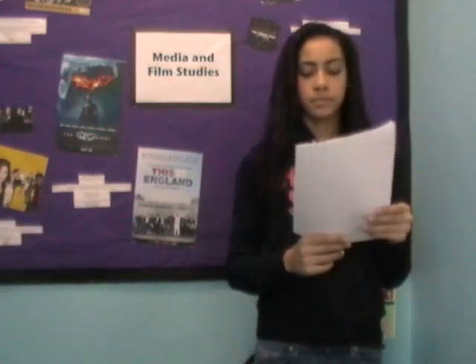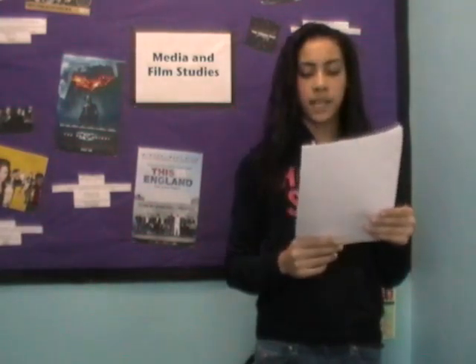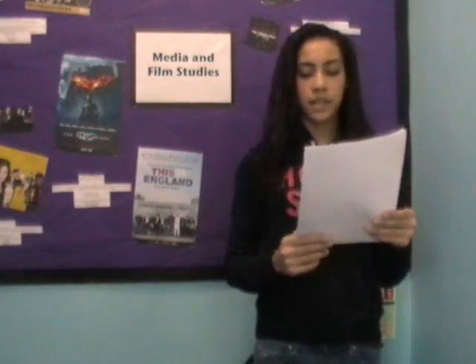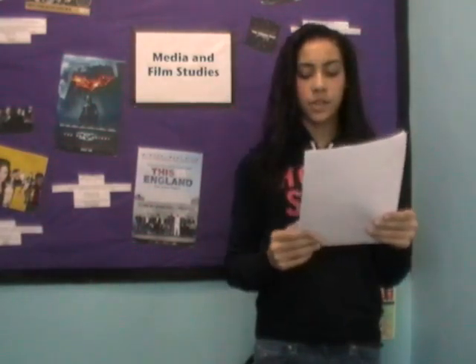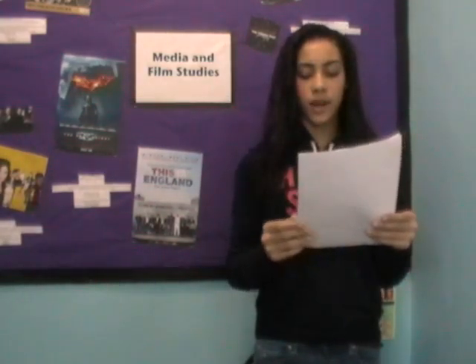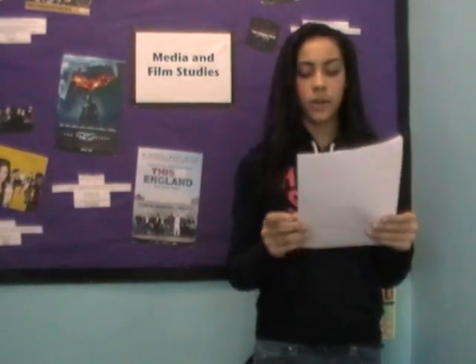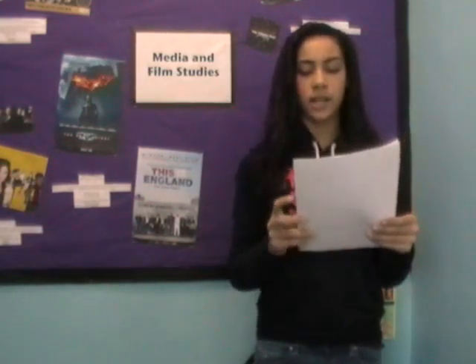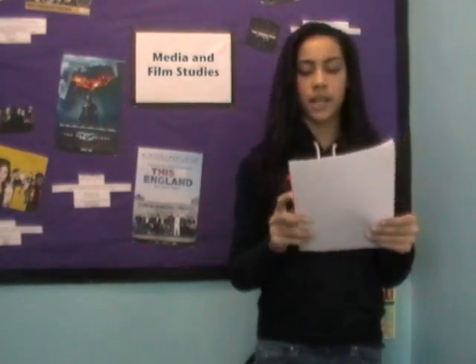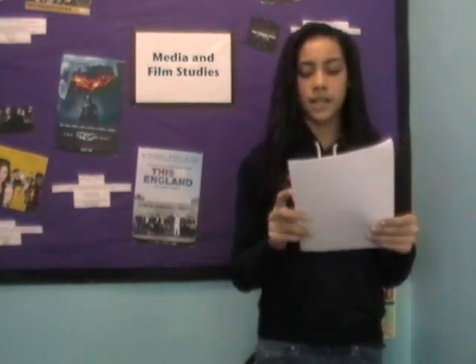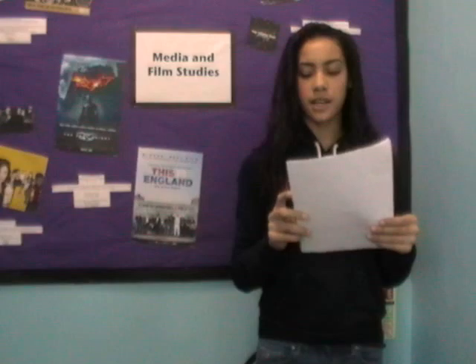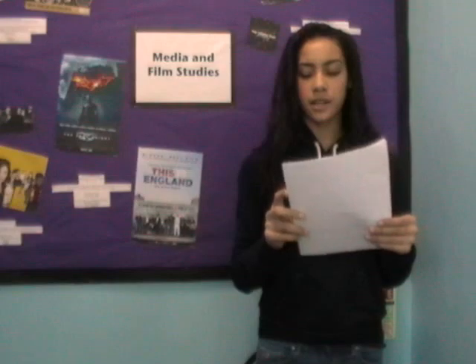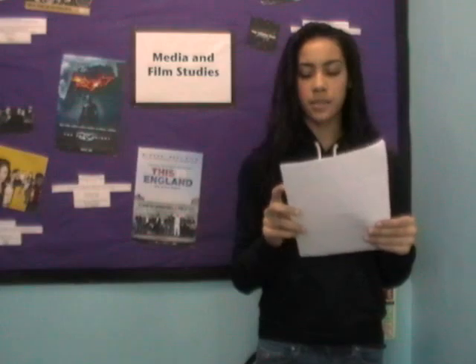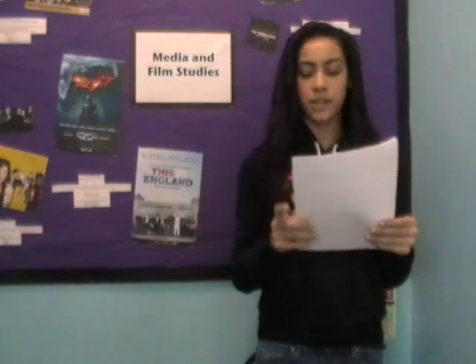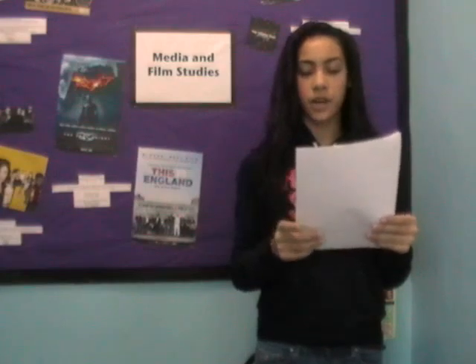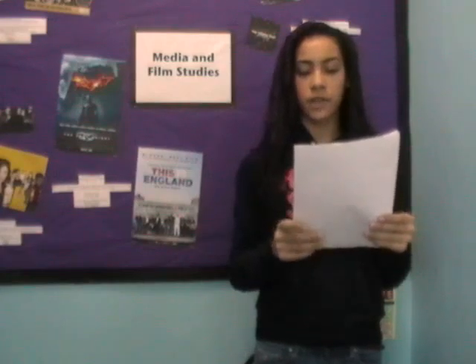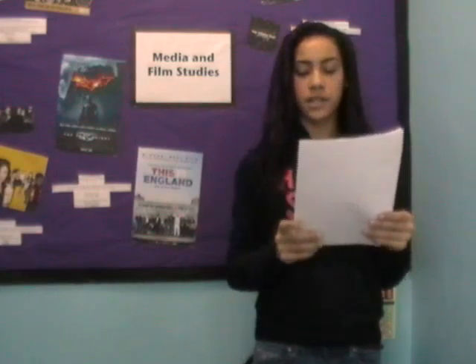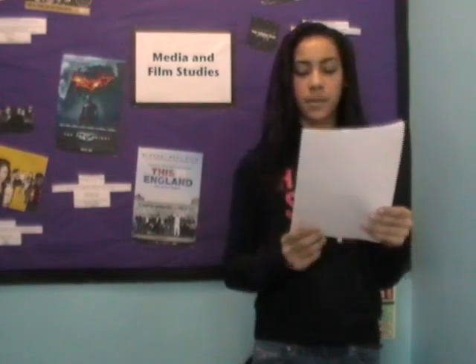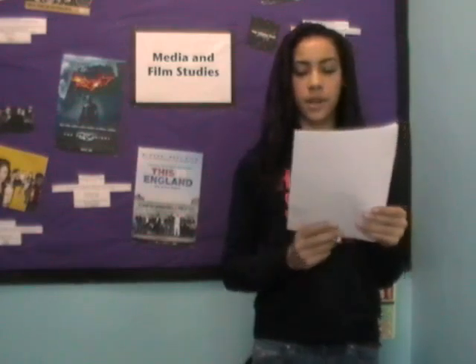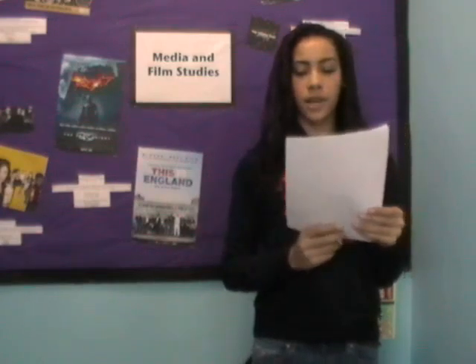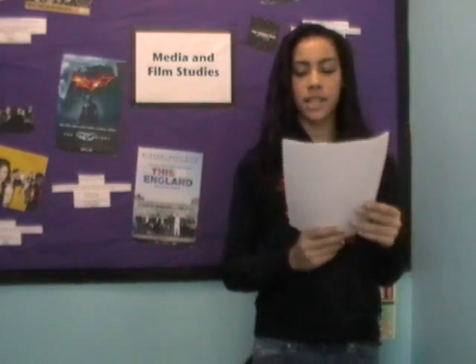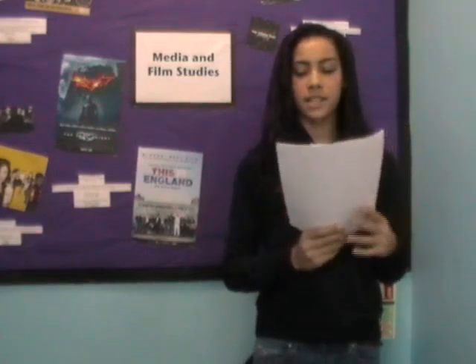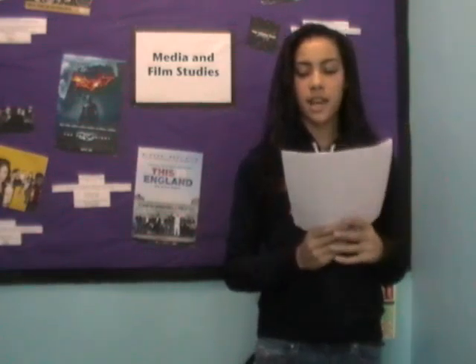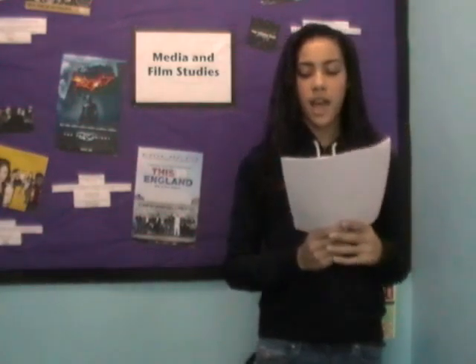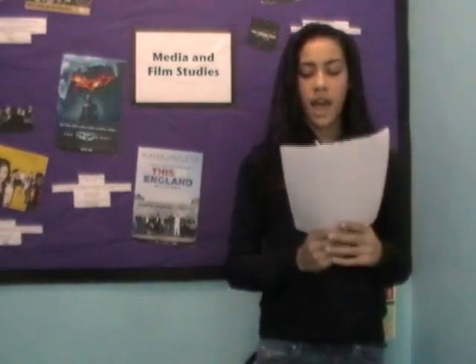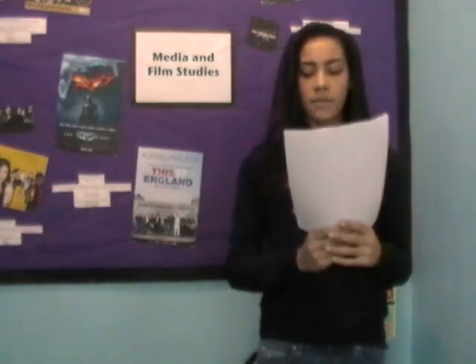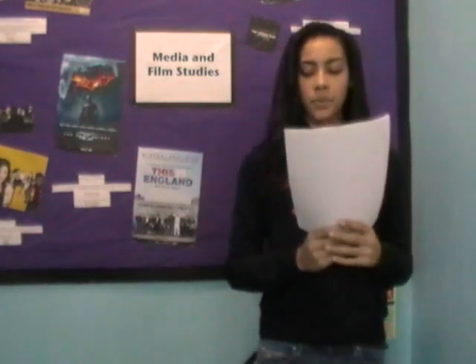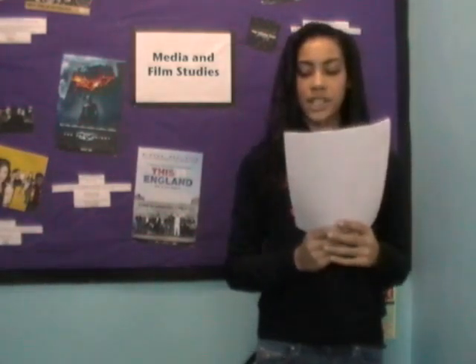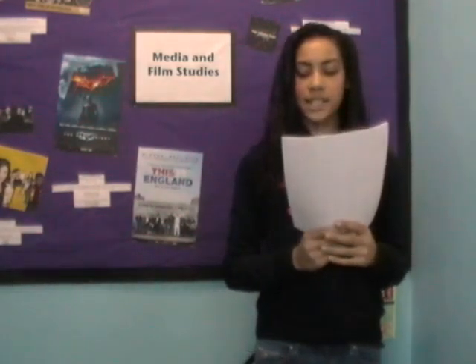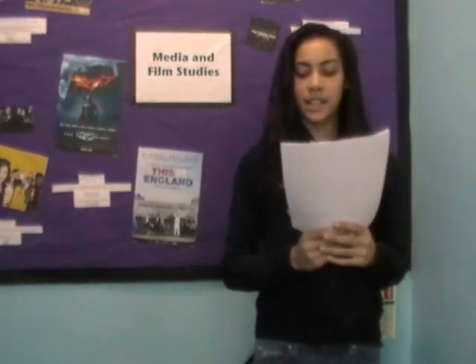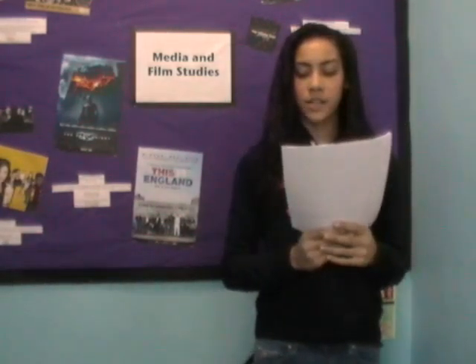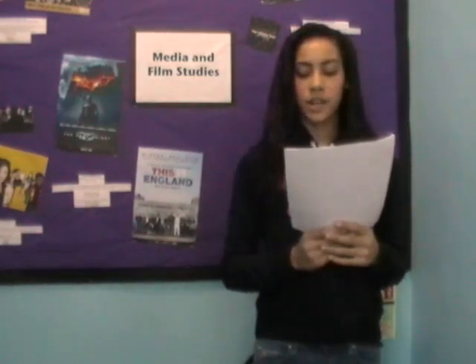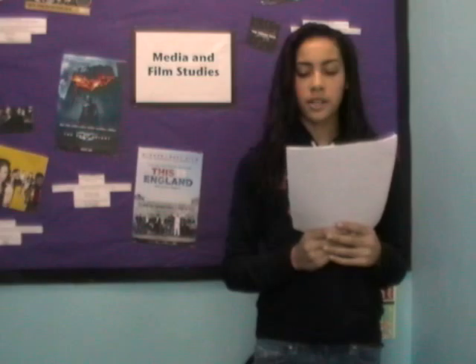In the top right corner, there's a picture of a separate solo artist, which is the lead singer going solo.